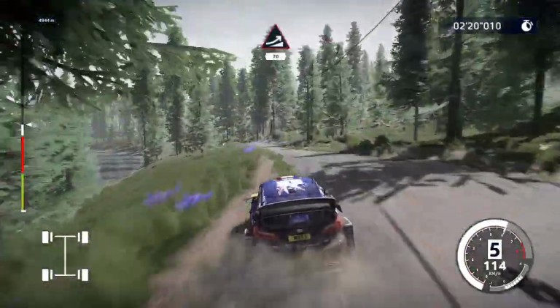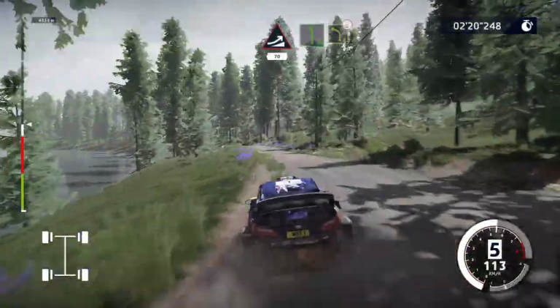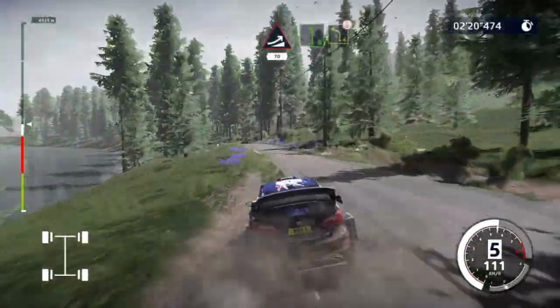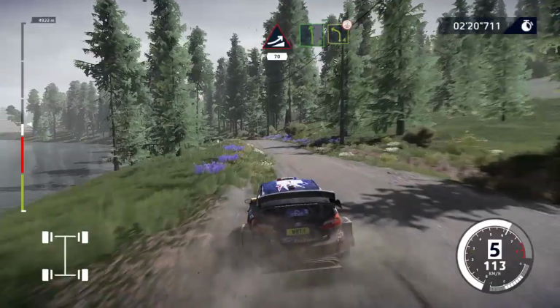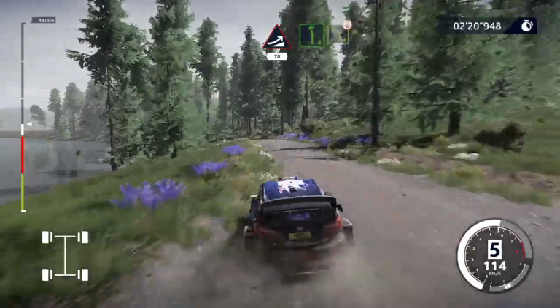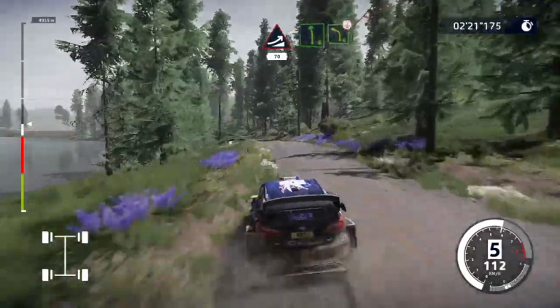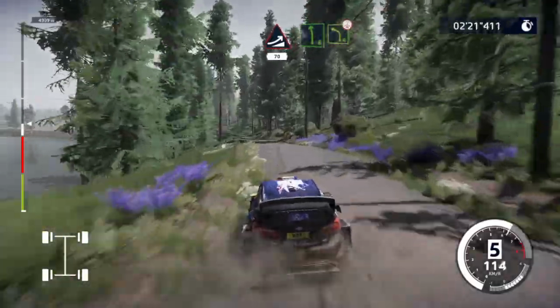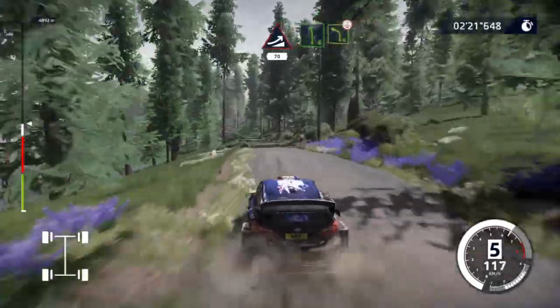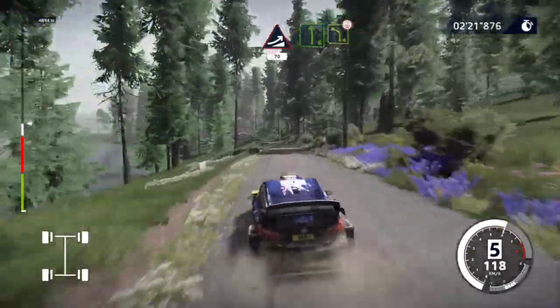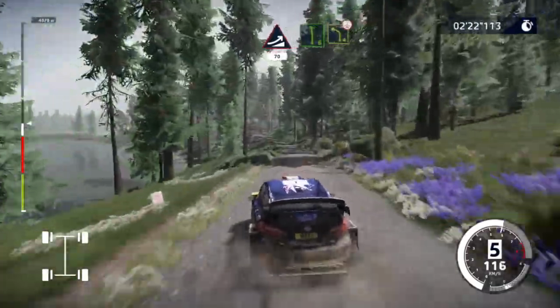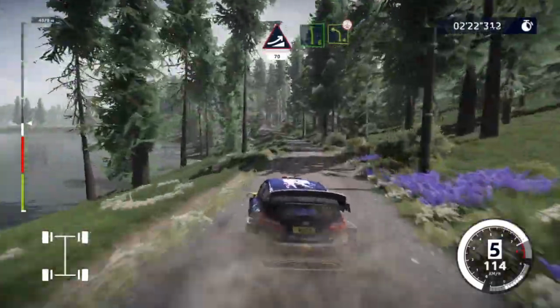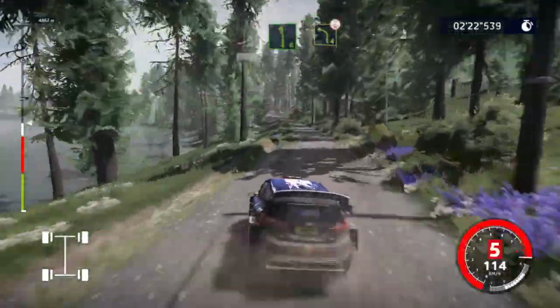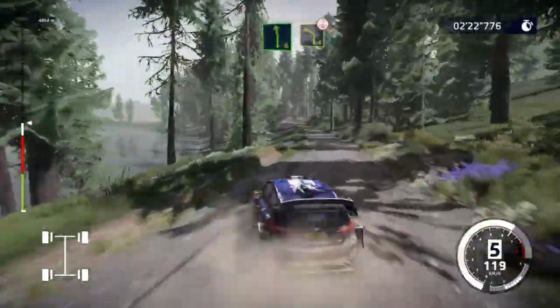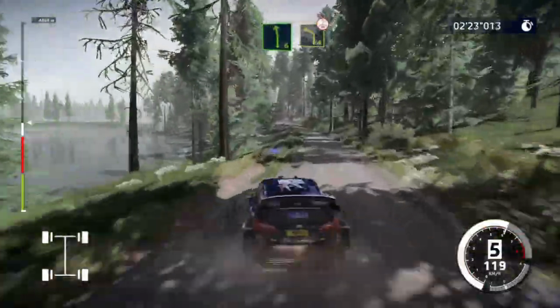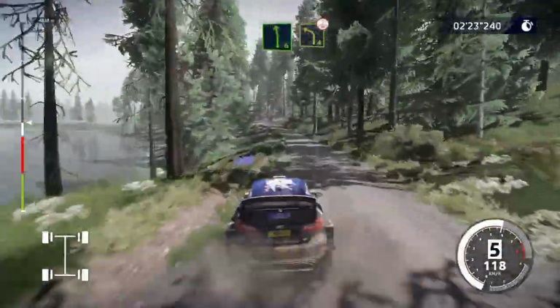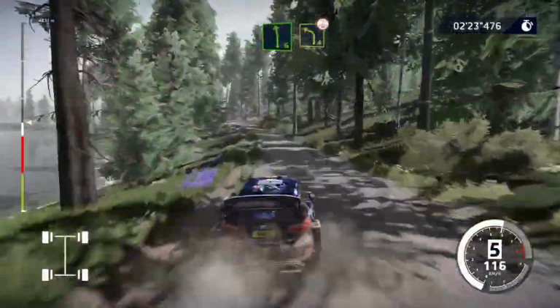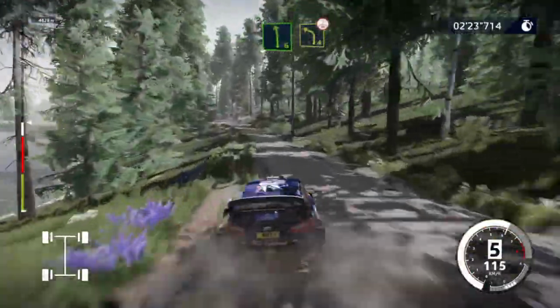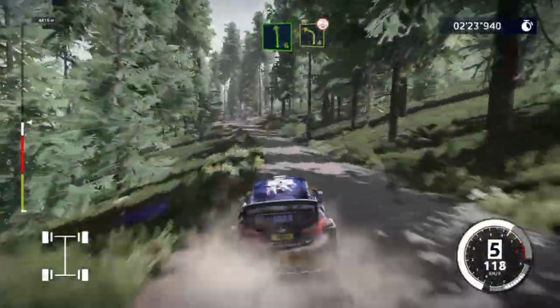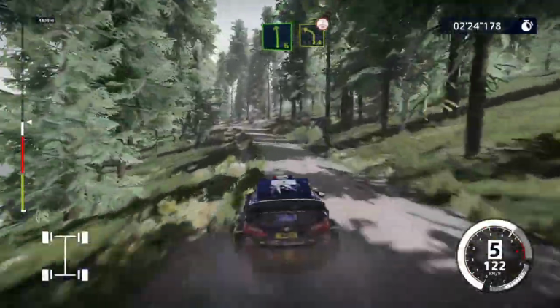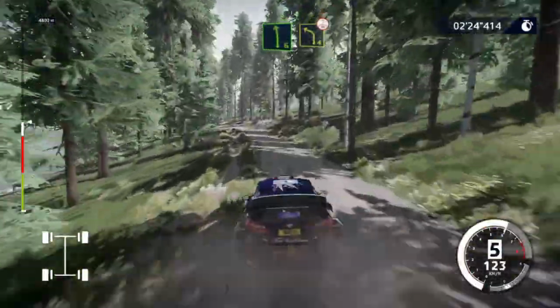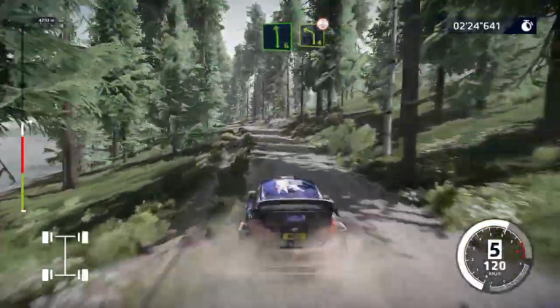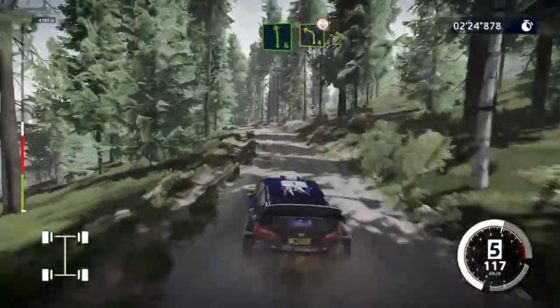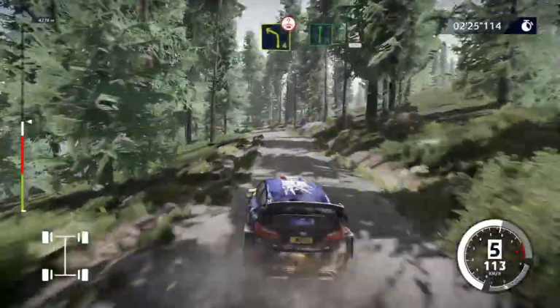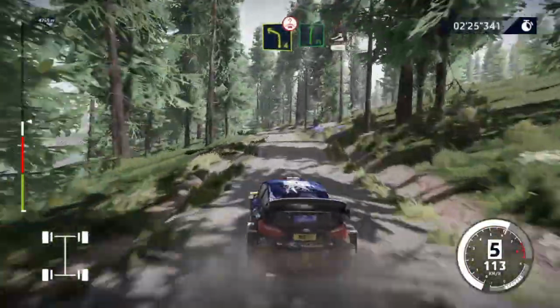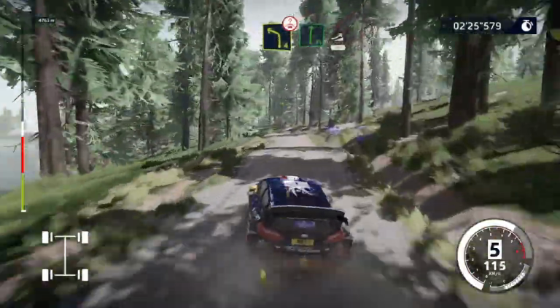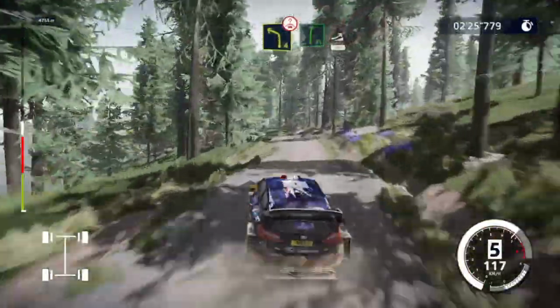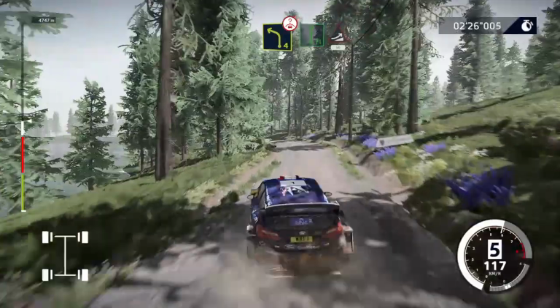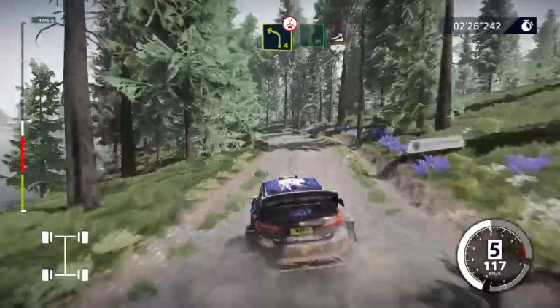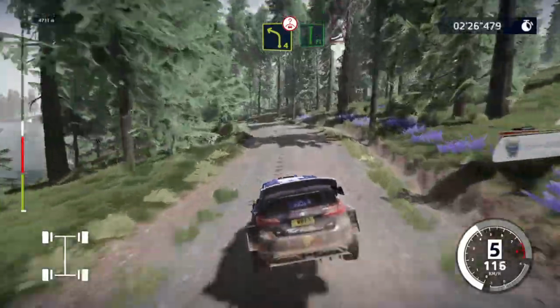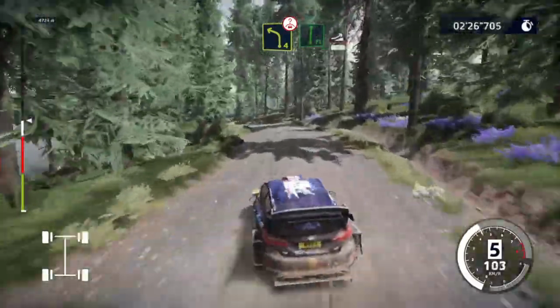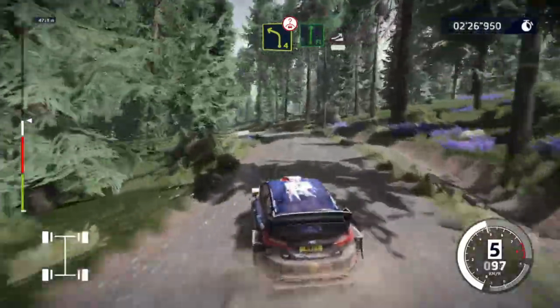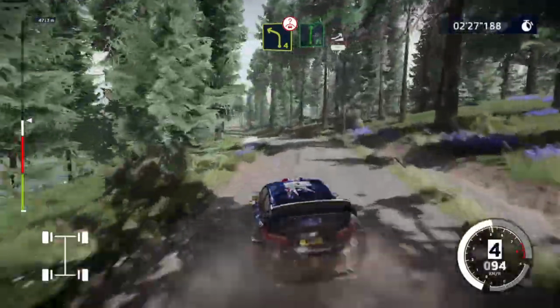Left 6, medium, into caution, left 4 over crest, tightens, definitely don't cut. And flat right, into jump, keep middle, 50.